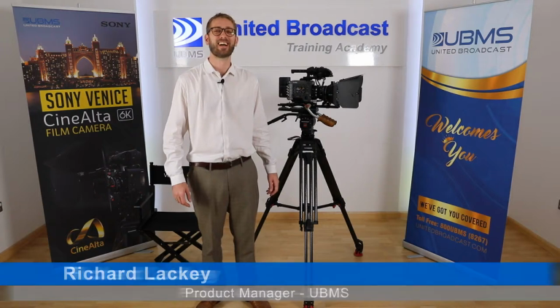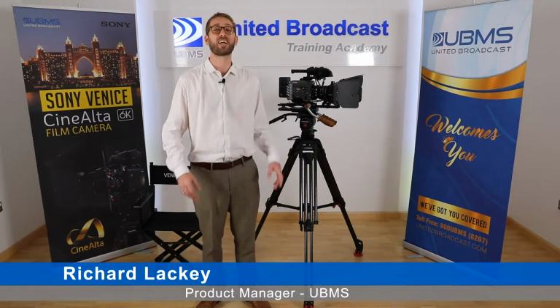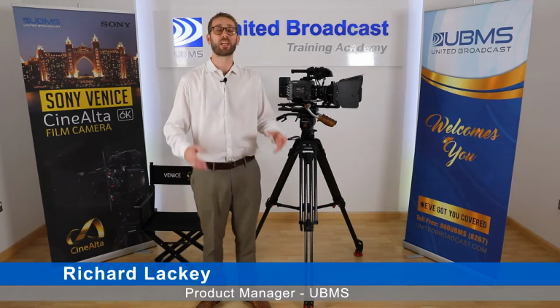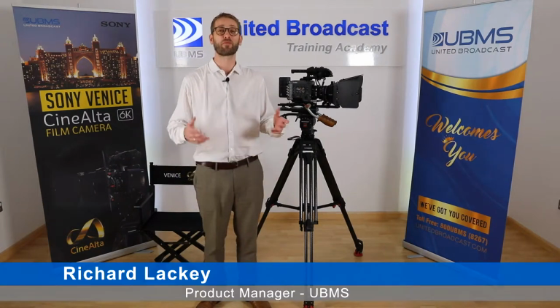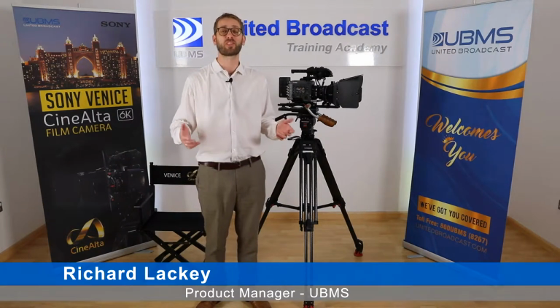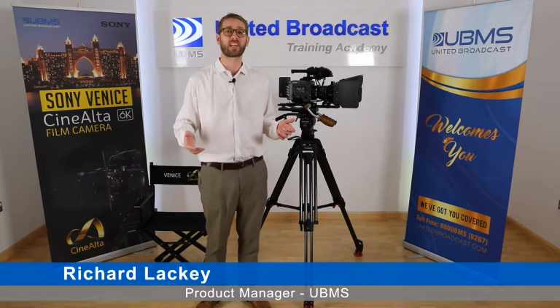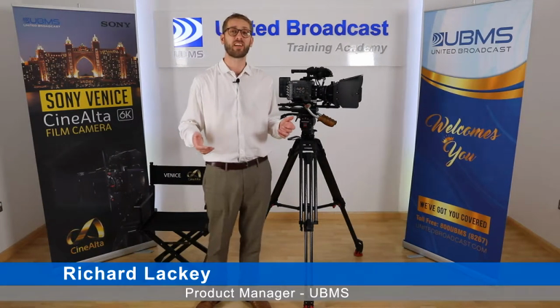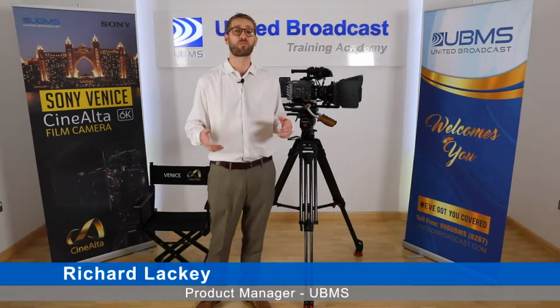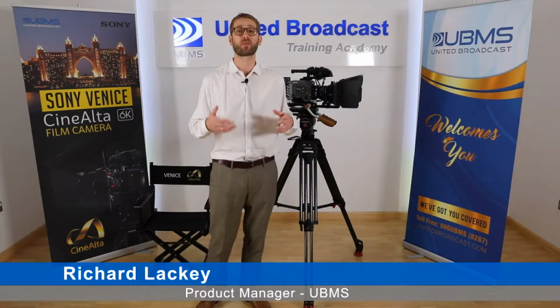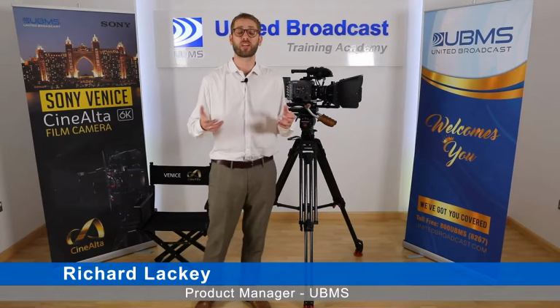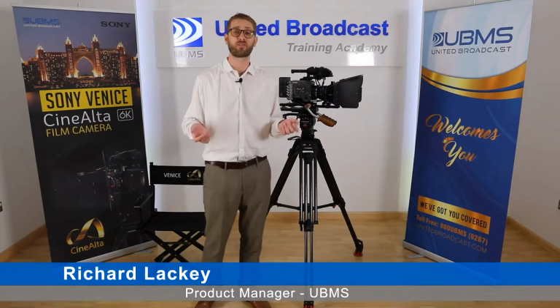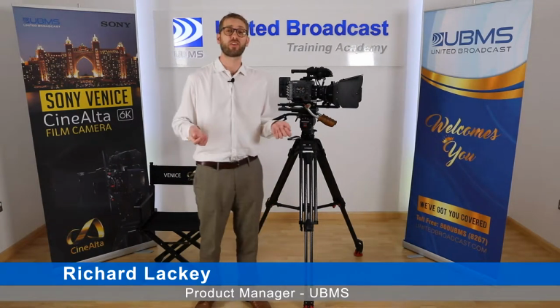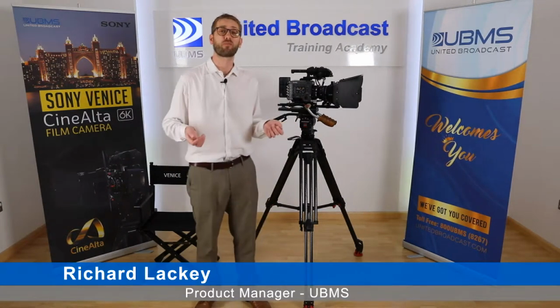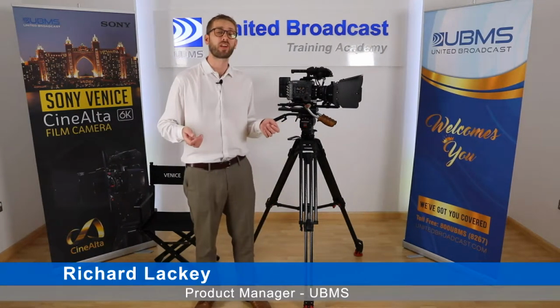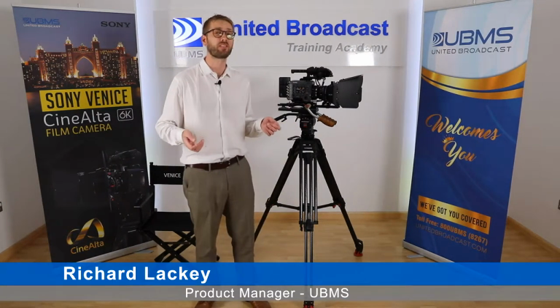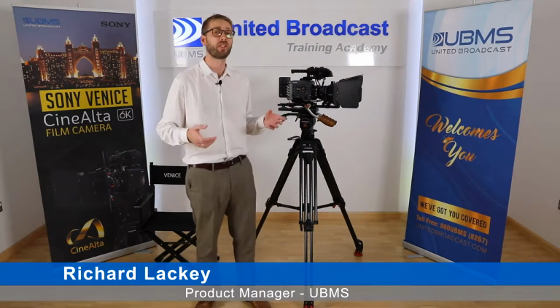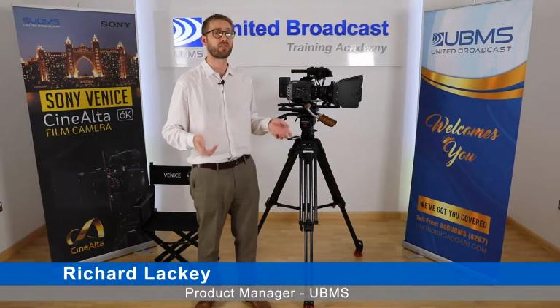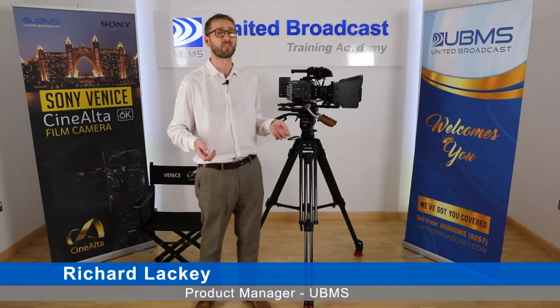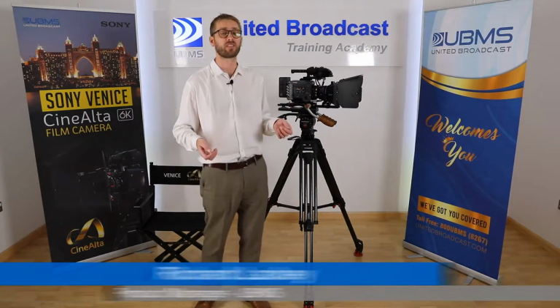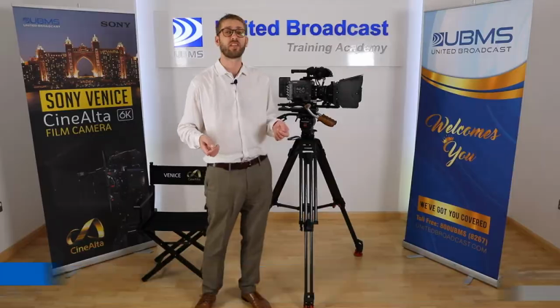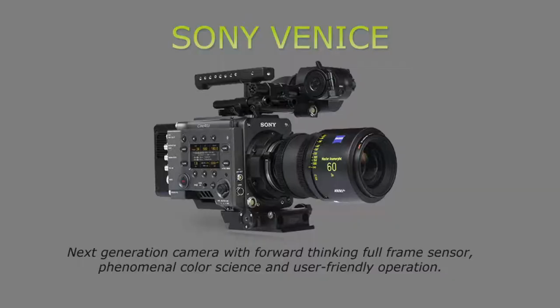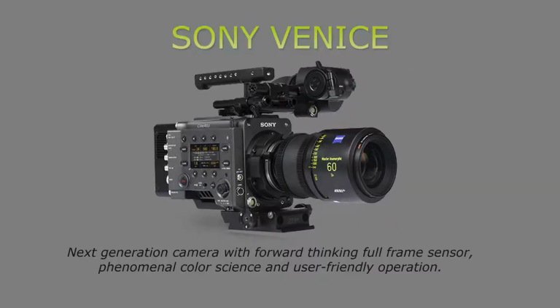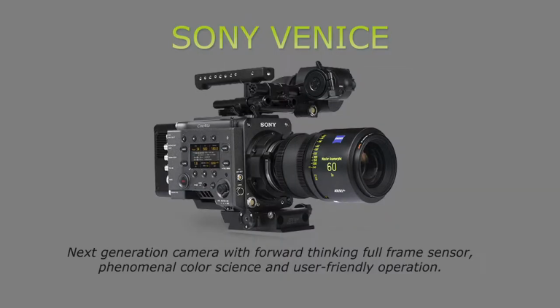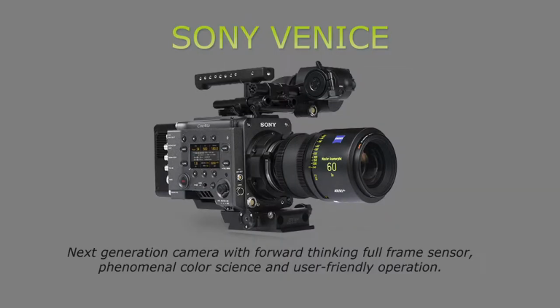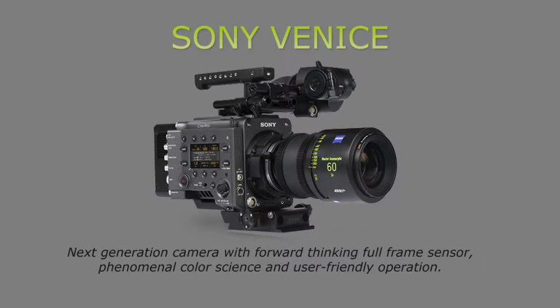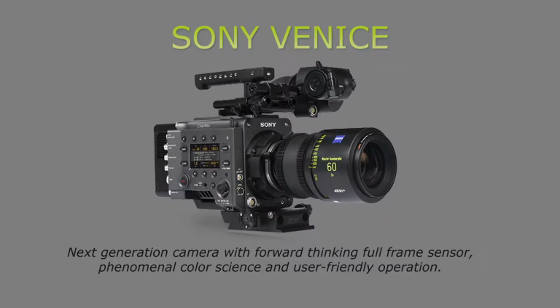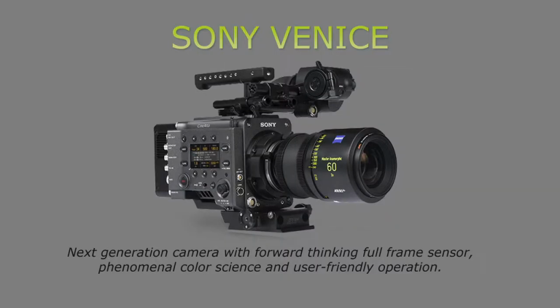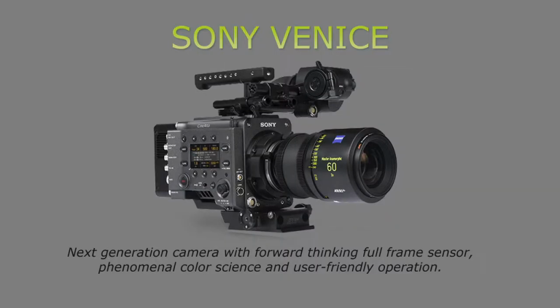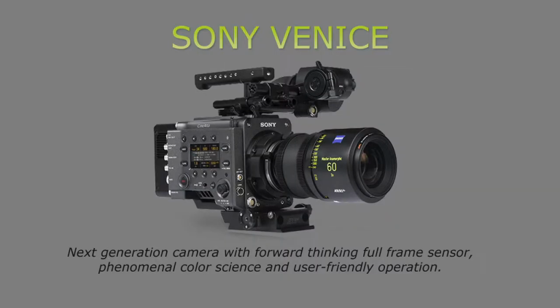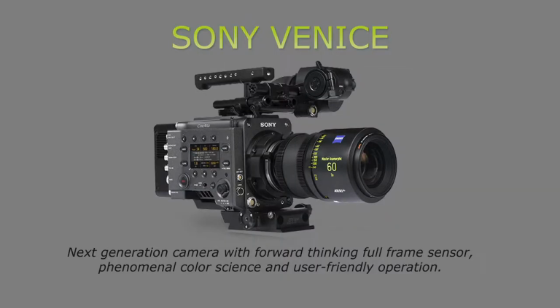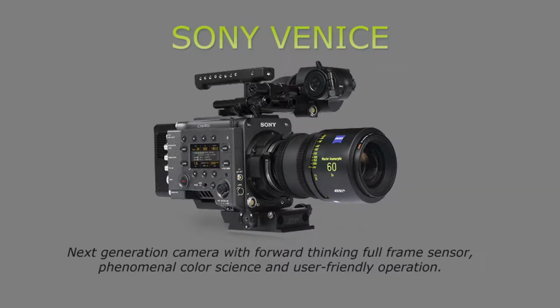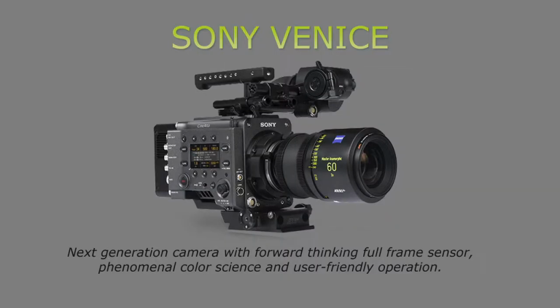Hi, my name is Richard Lackey. I'm product manager for United Broadcast and Media Solutions. Today we're going to be taking a look at the brand new Sony Venice.